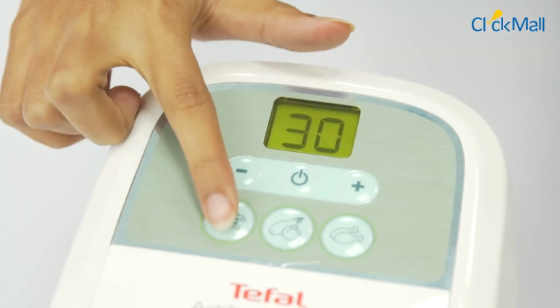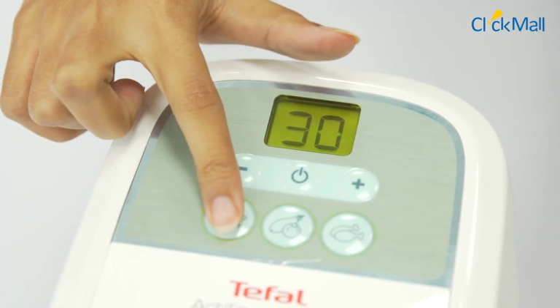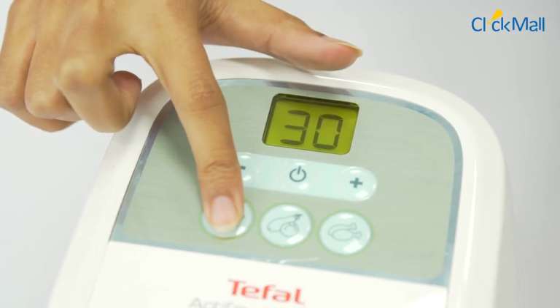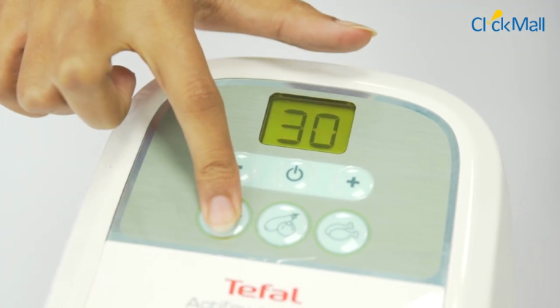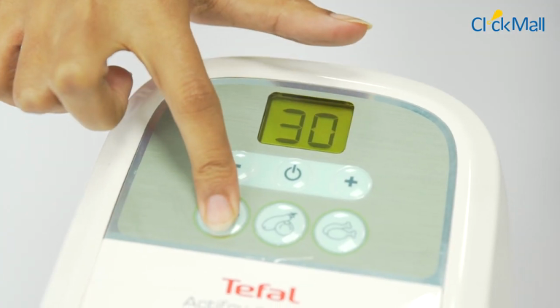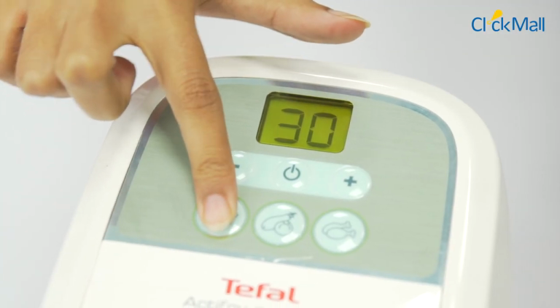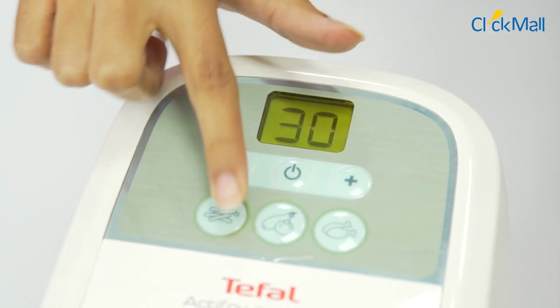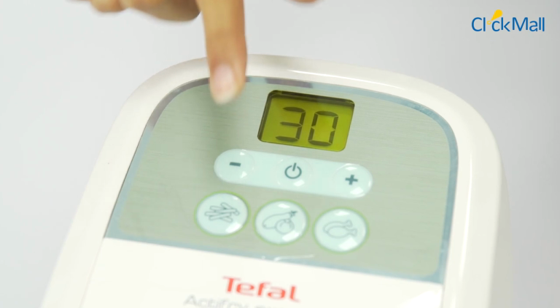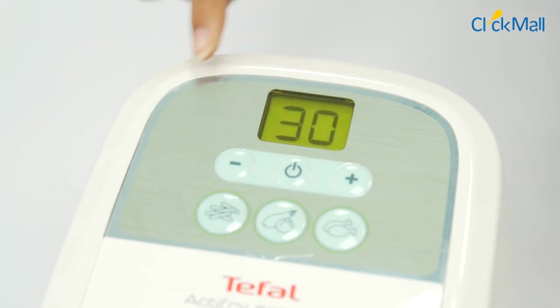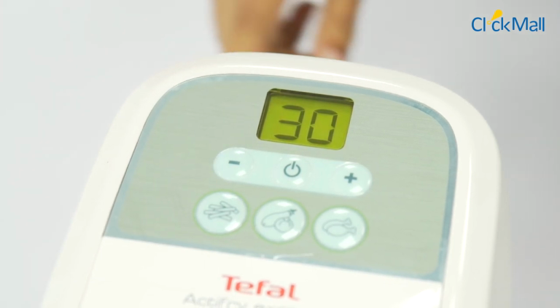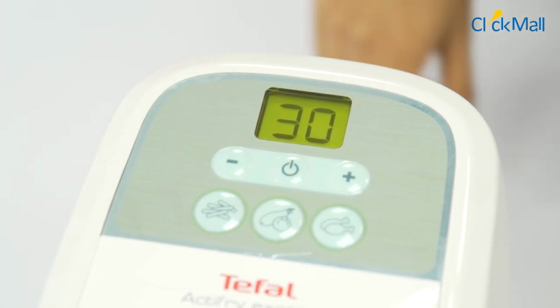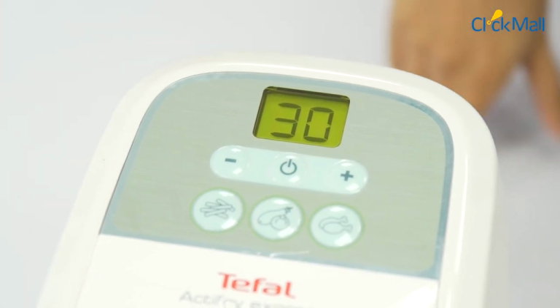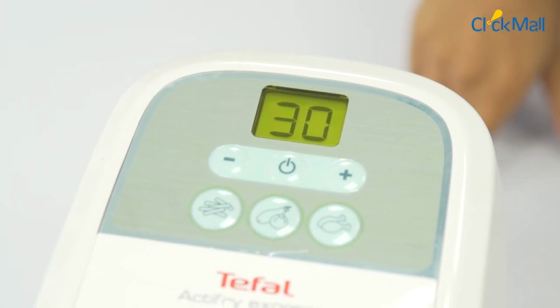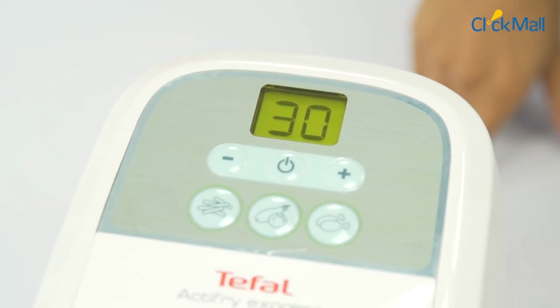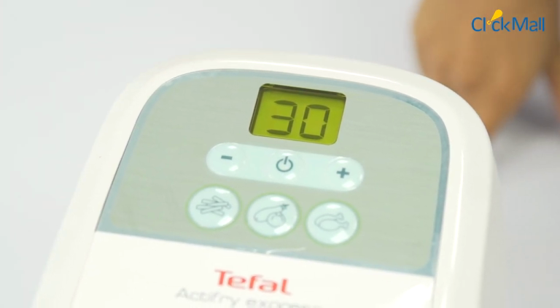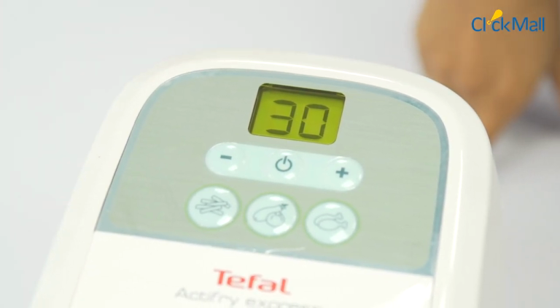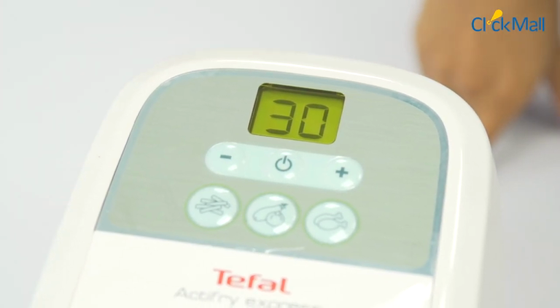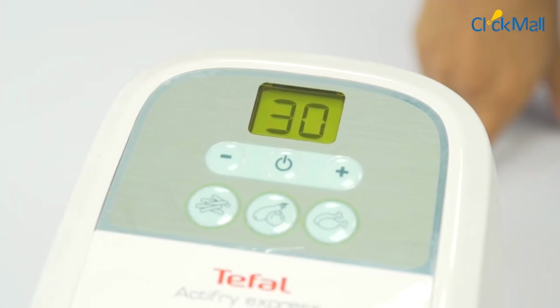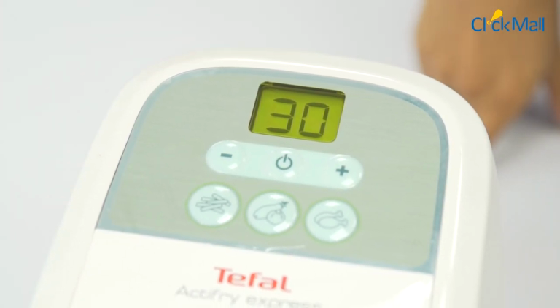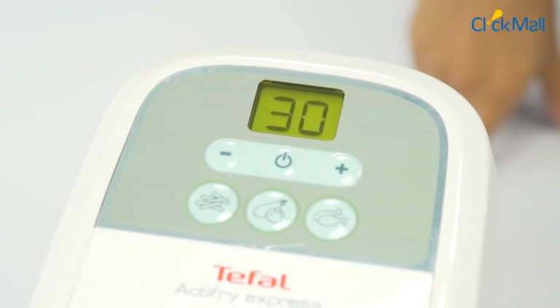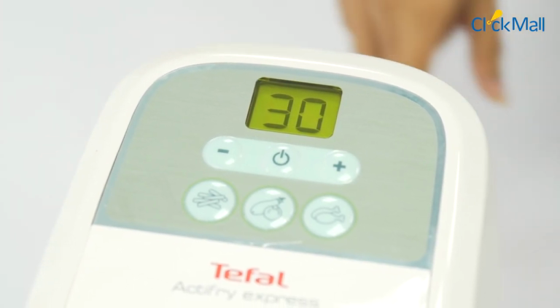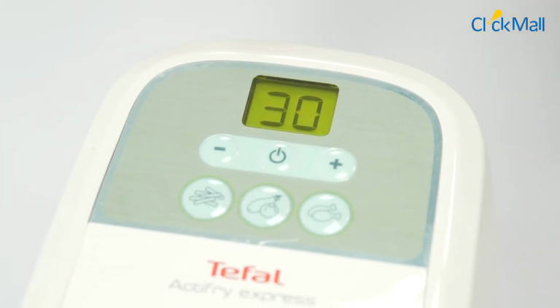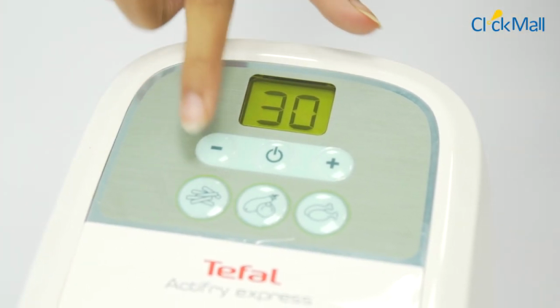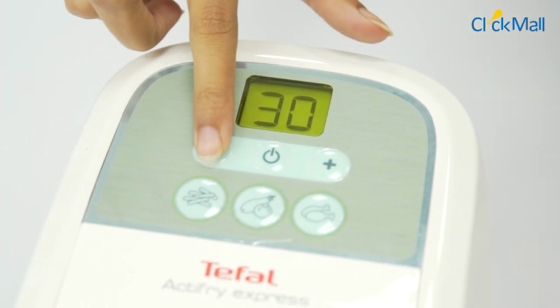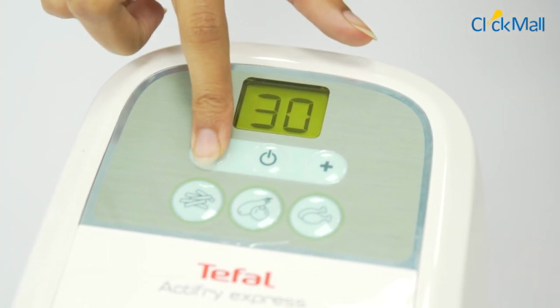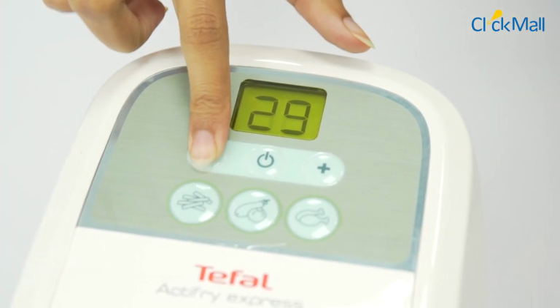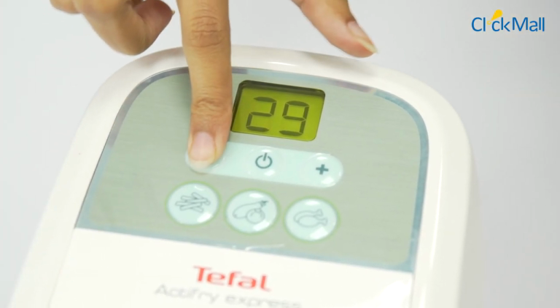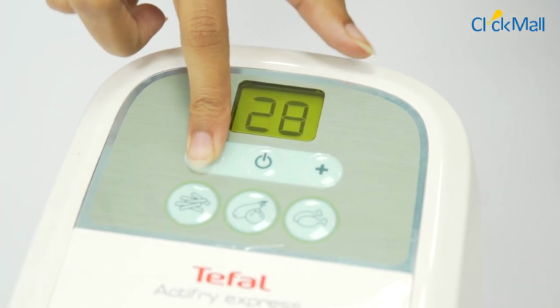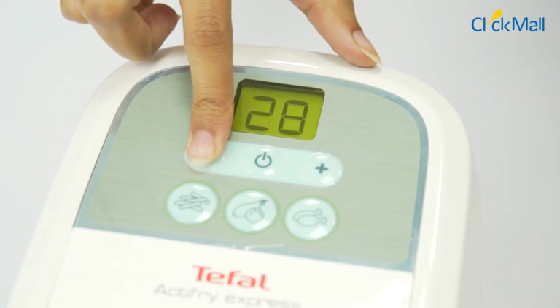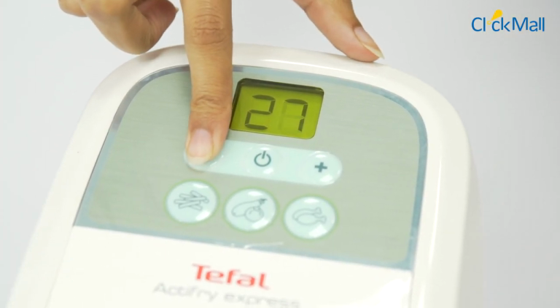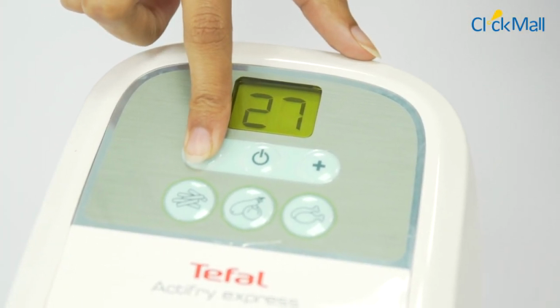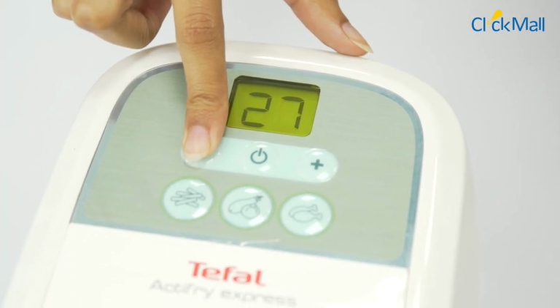On the appliance's top, you can find the on-off button, temperature control settings, and a digital display.